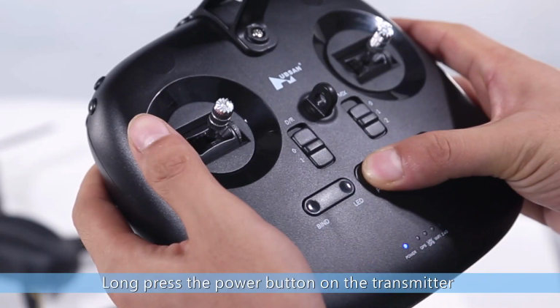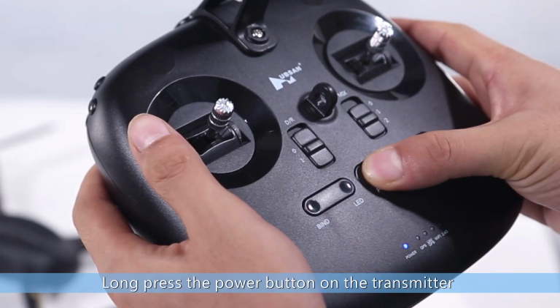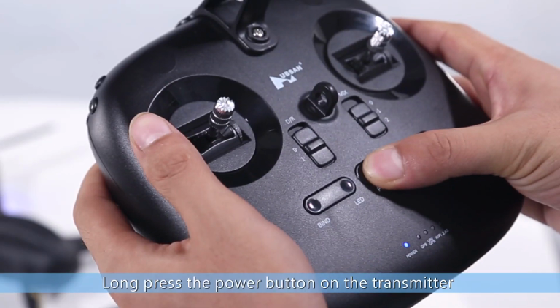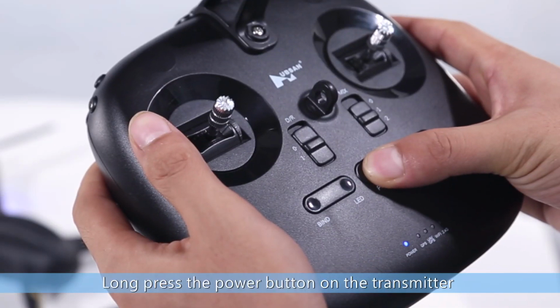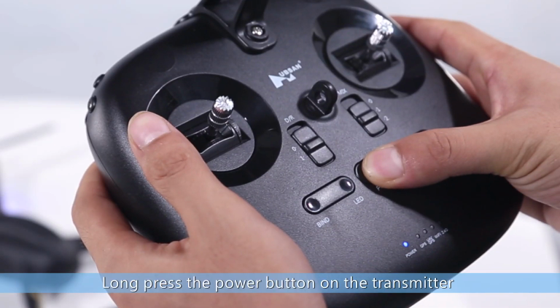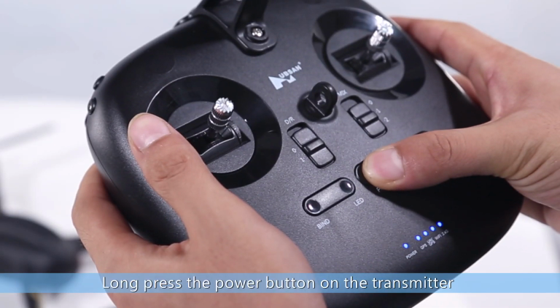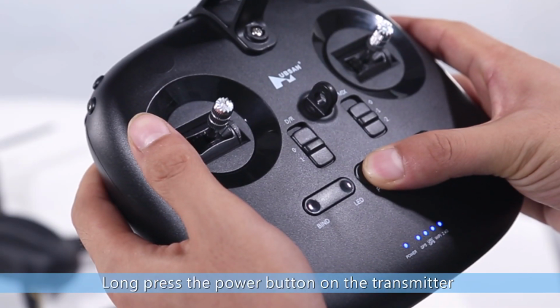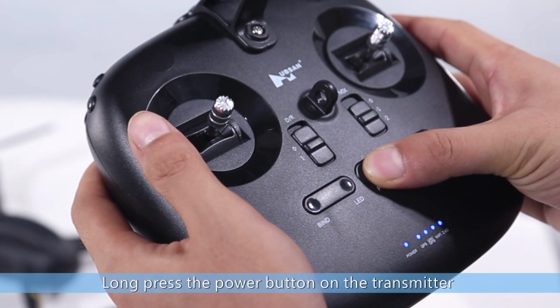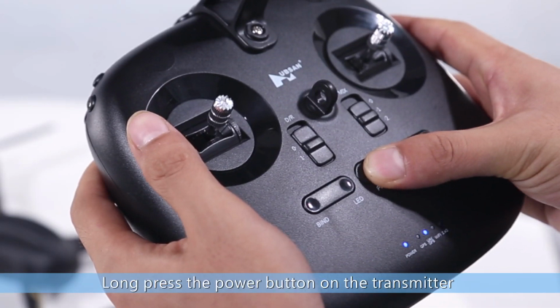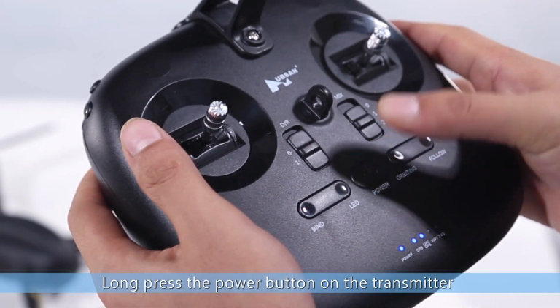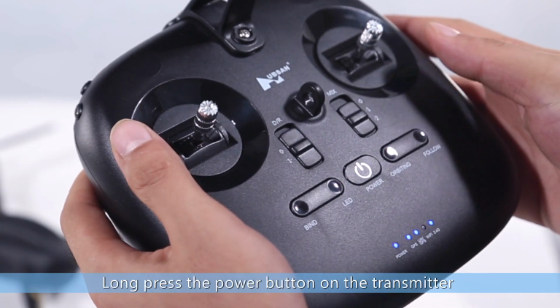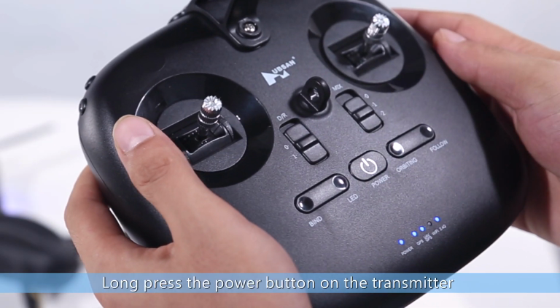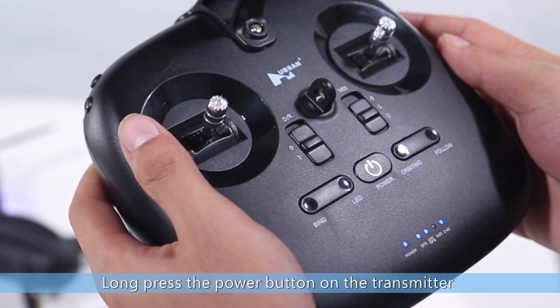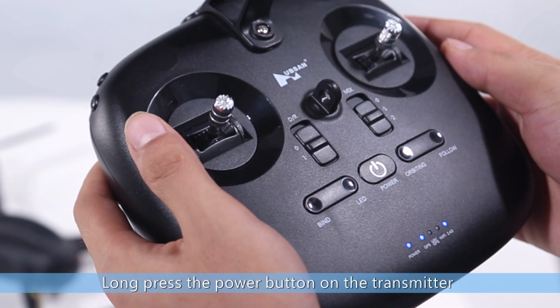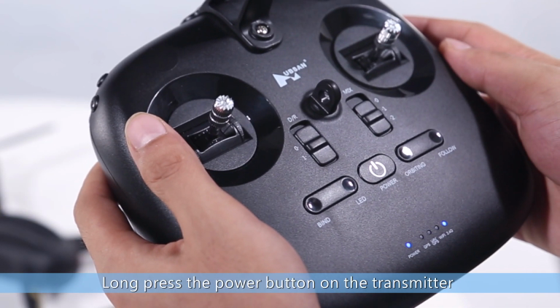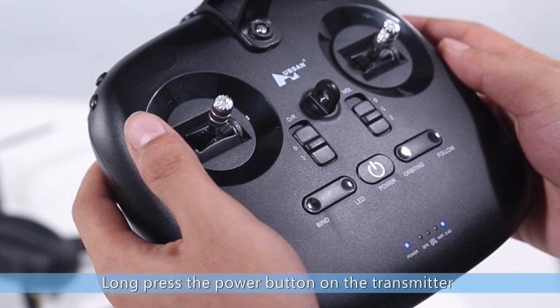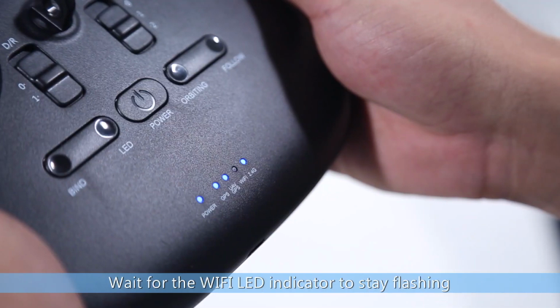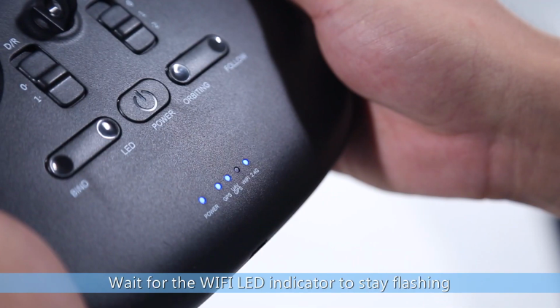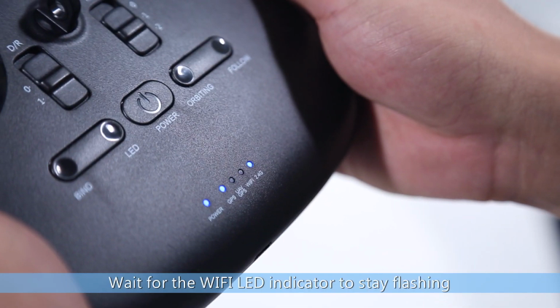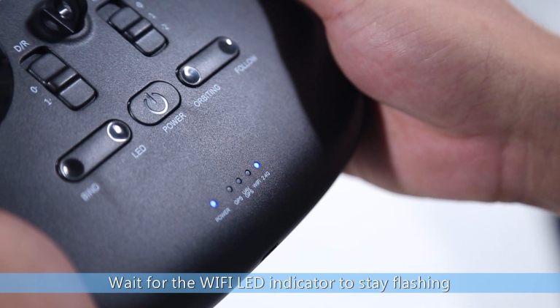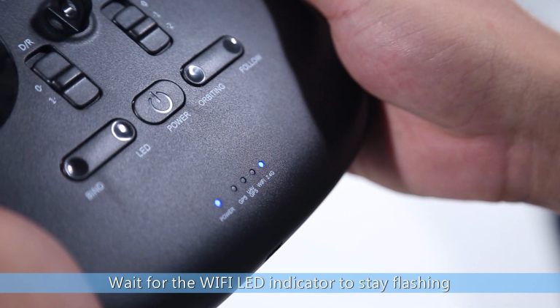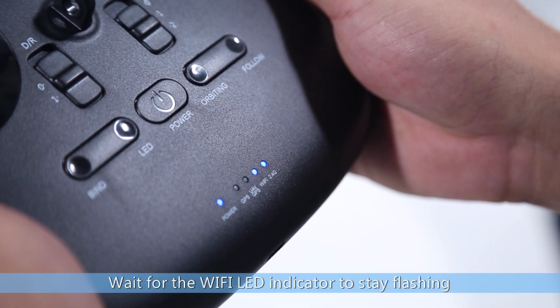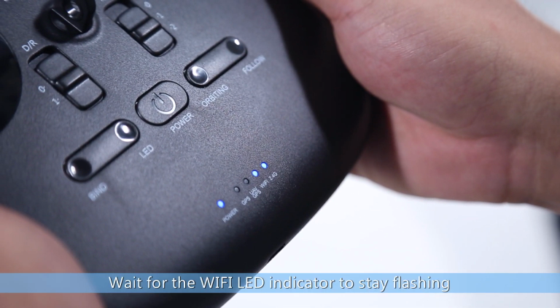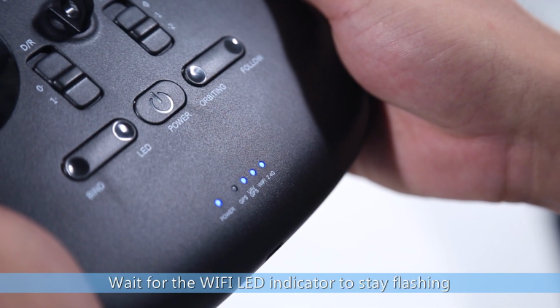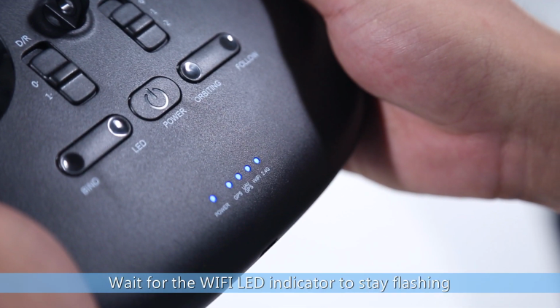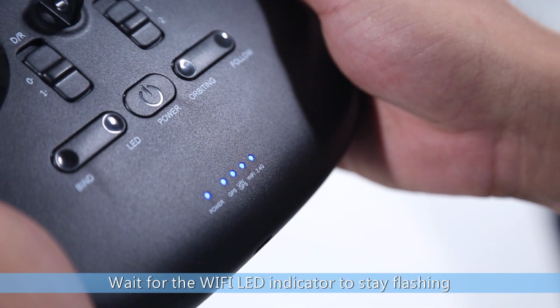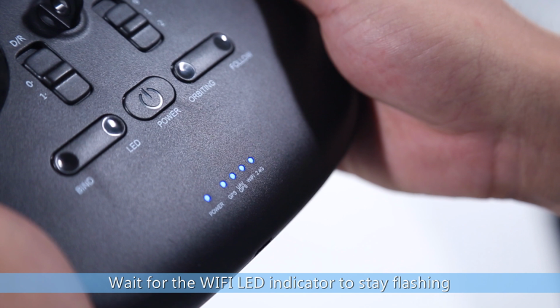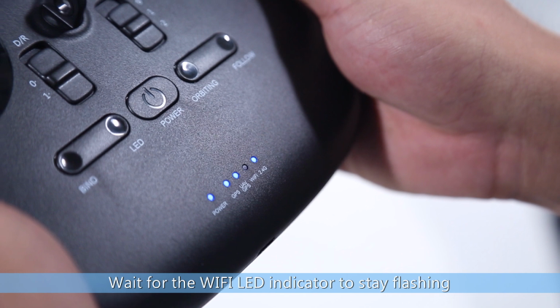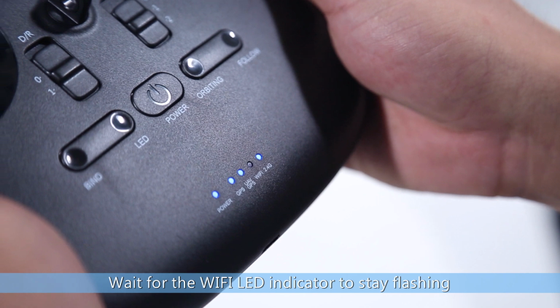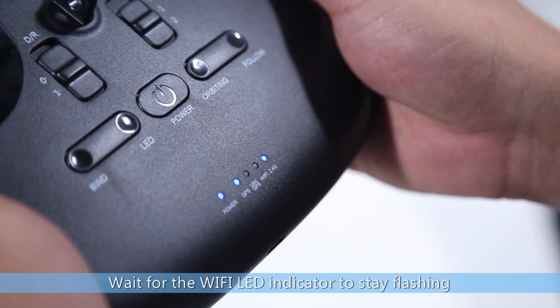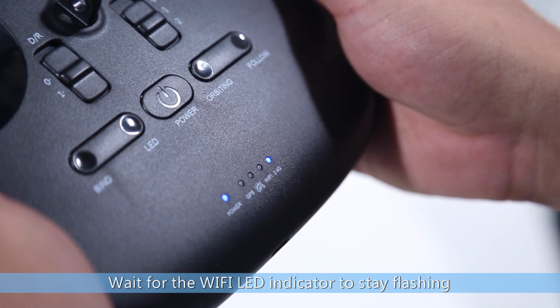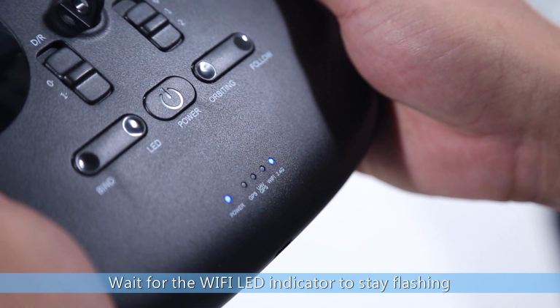Long press the power button on the transmitter. Wait for the Wi-Fi LED indicator to stay flashing.